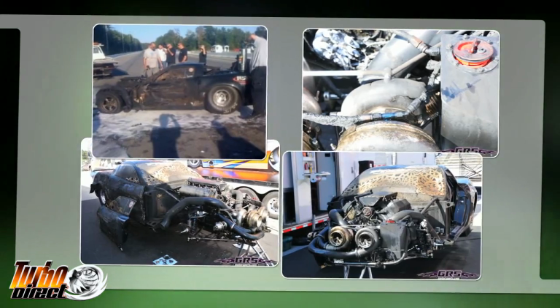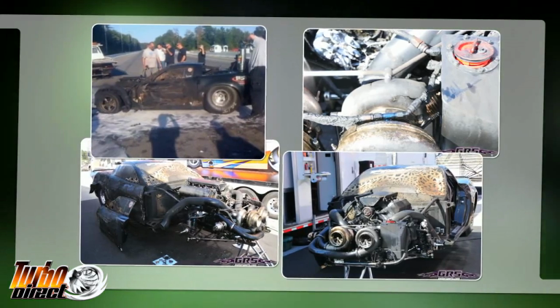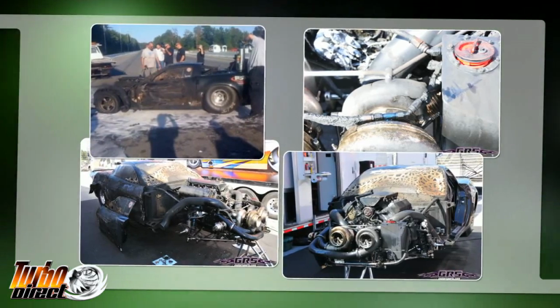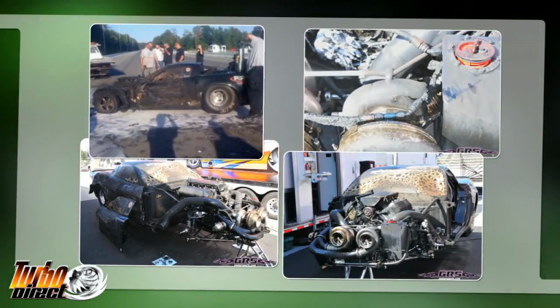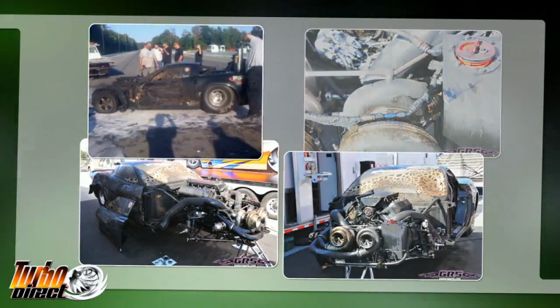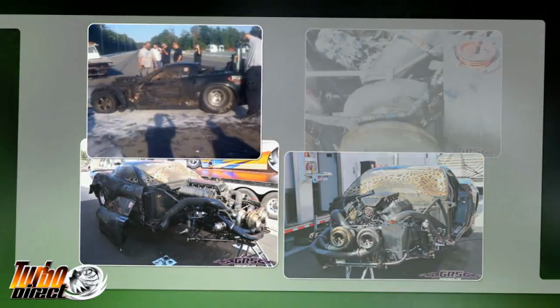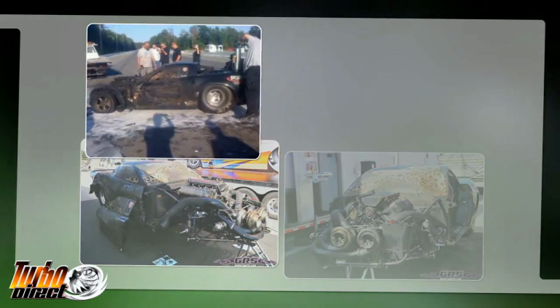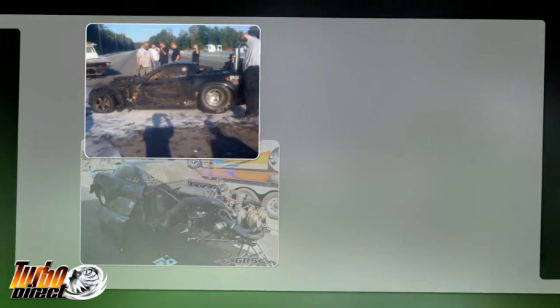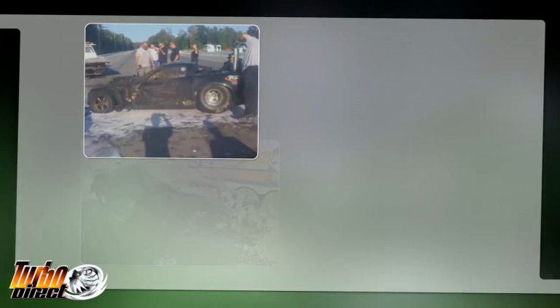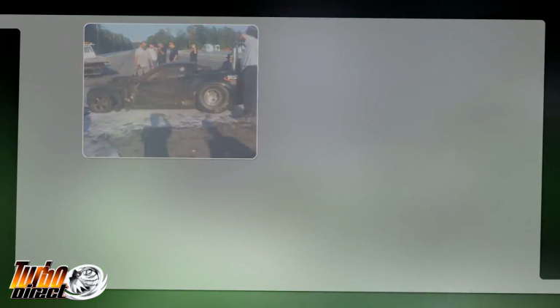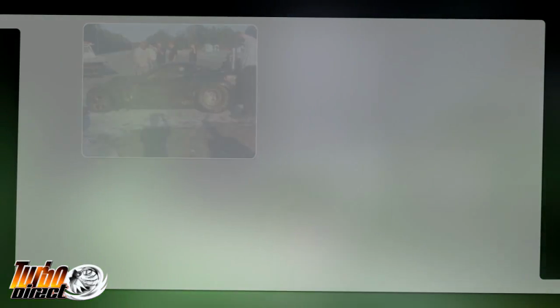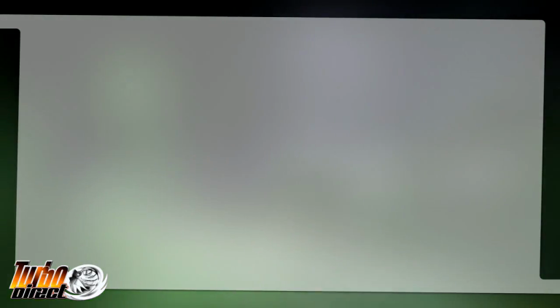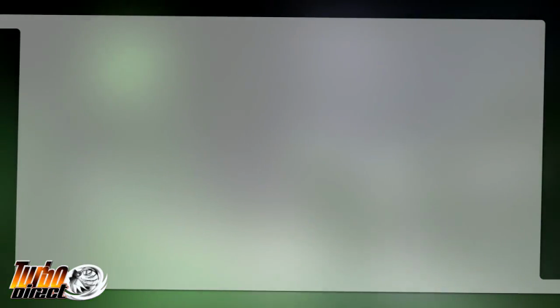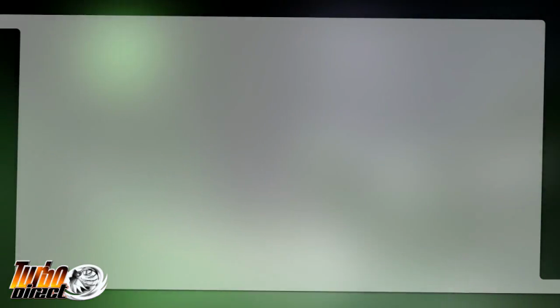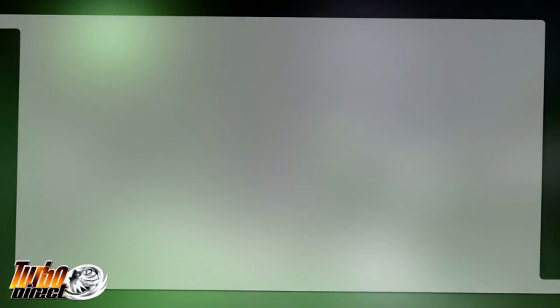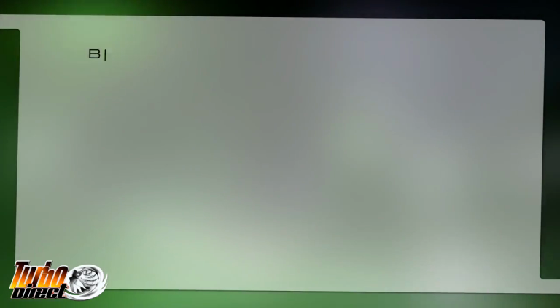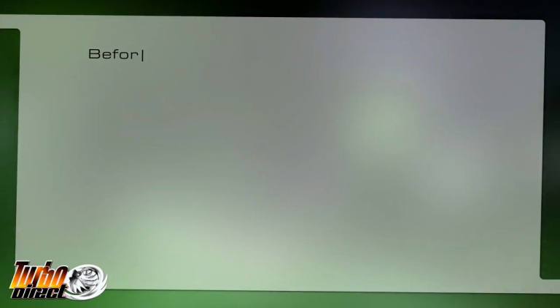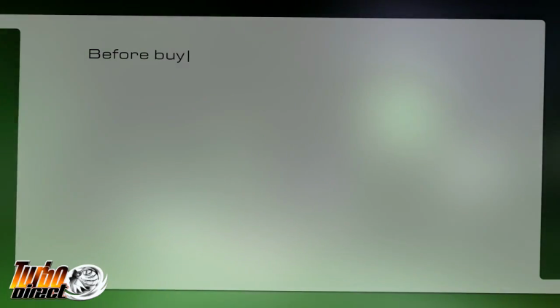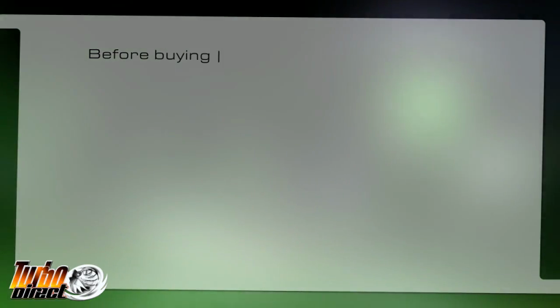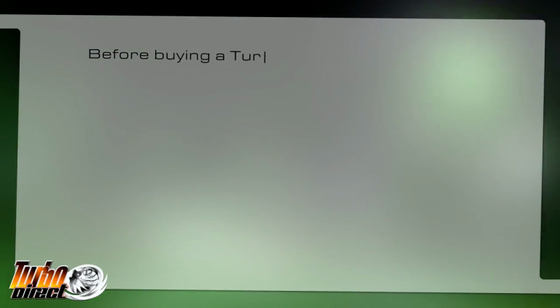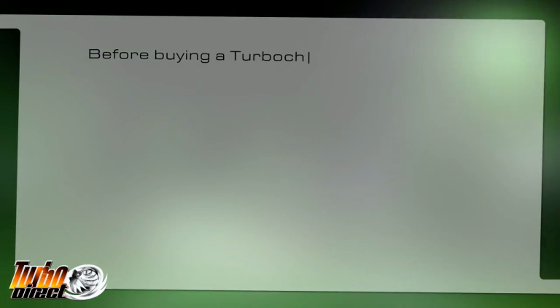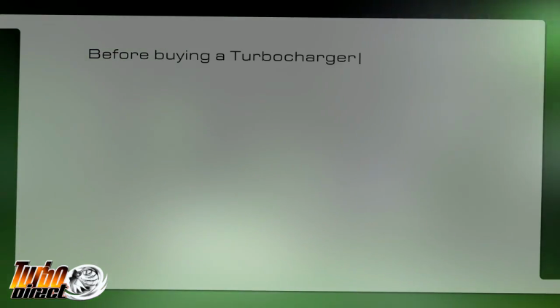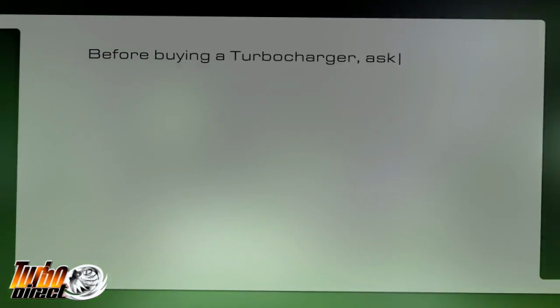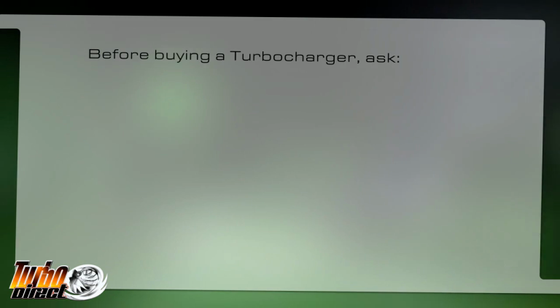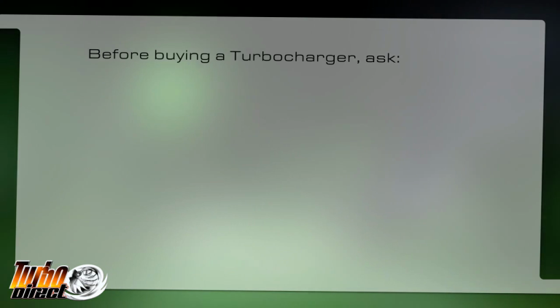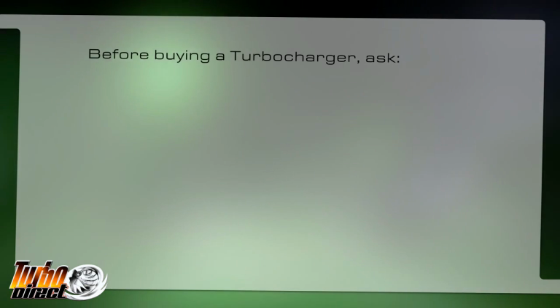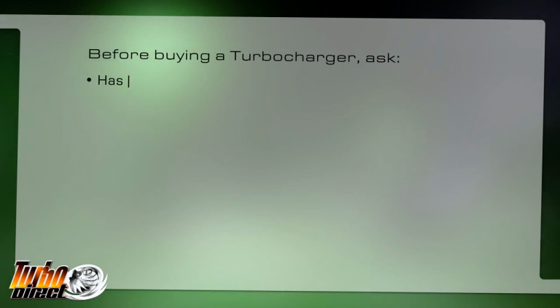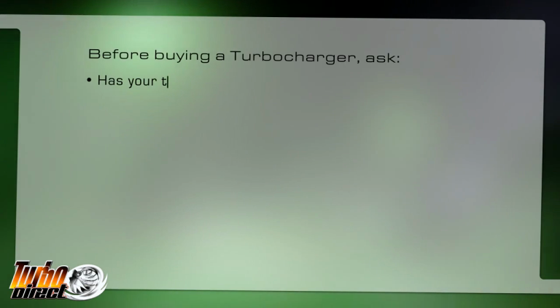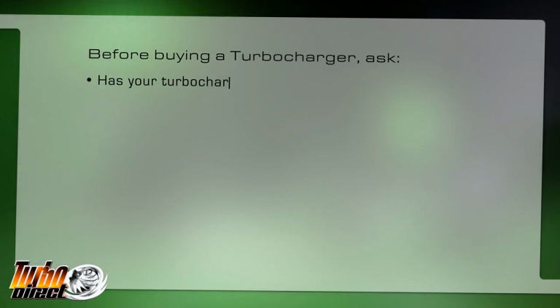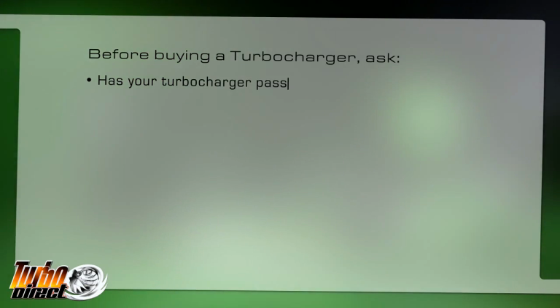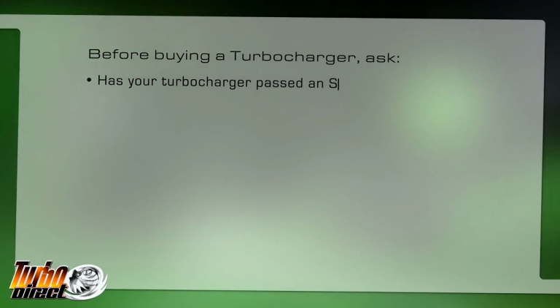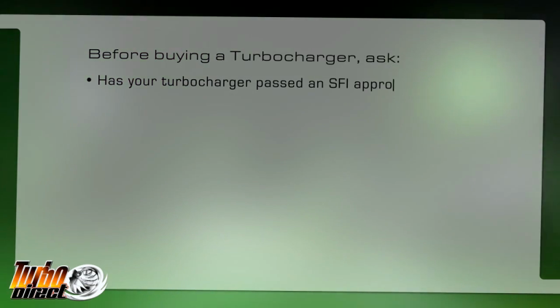These are the questions you should ask your turbo manufacturer before buying a turbocharger from them.